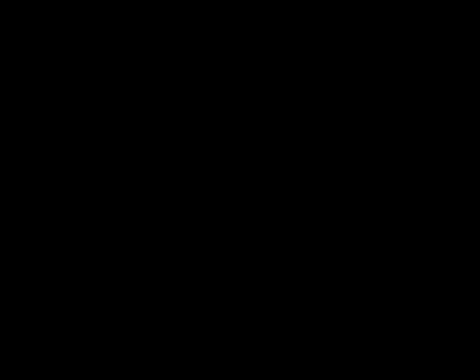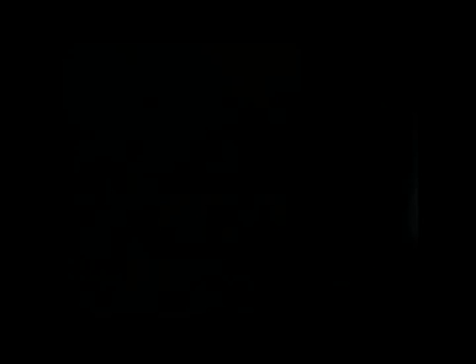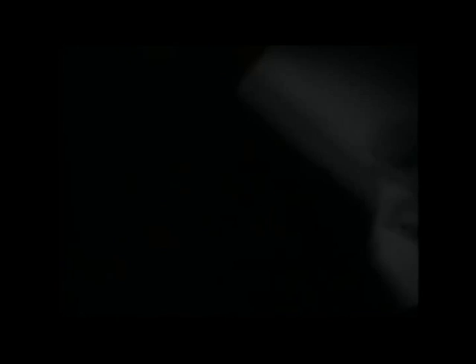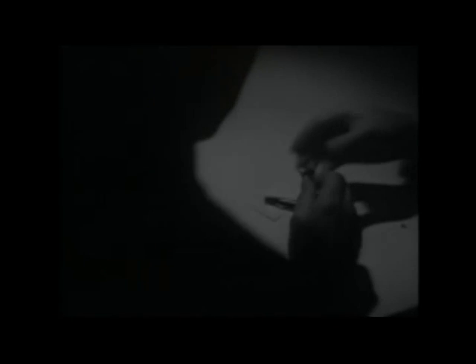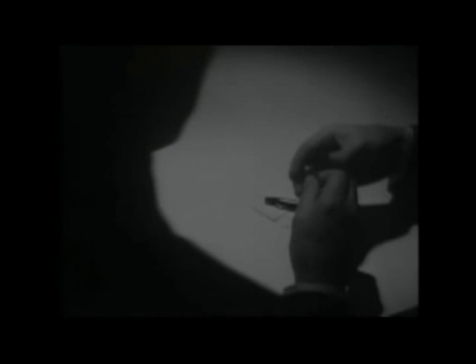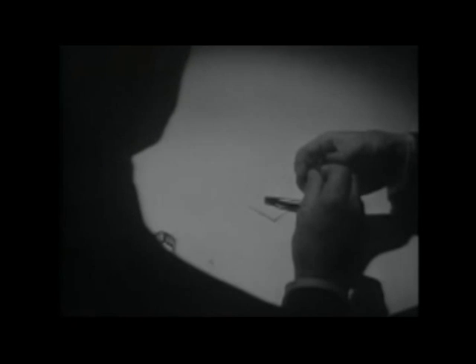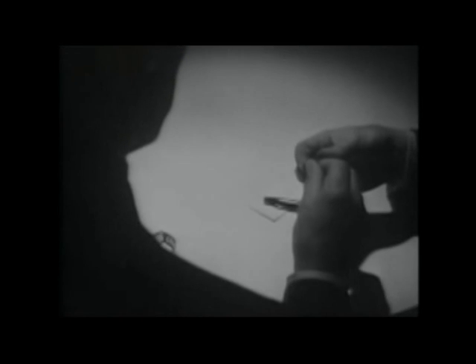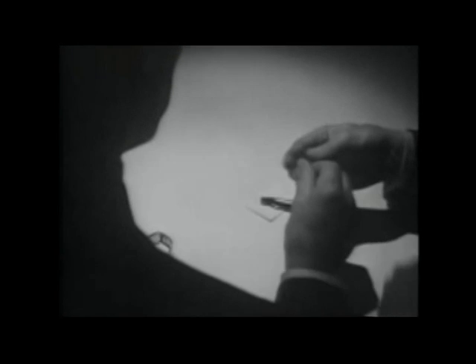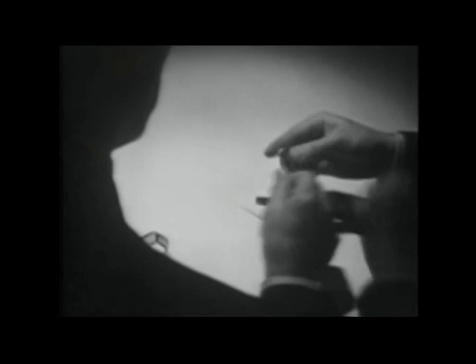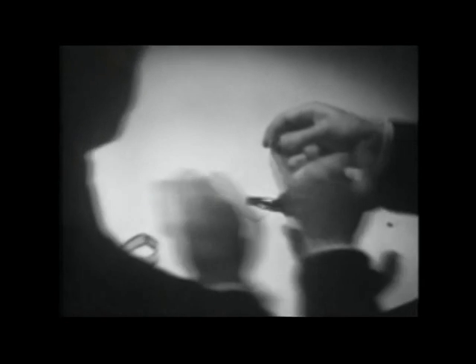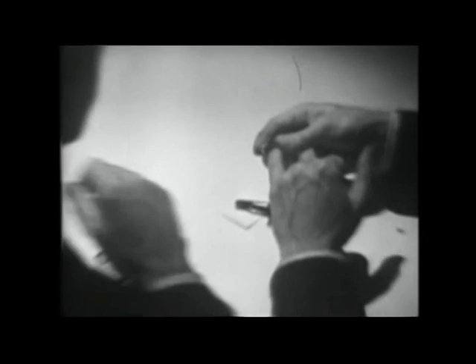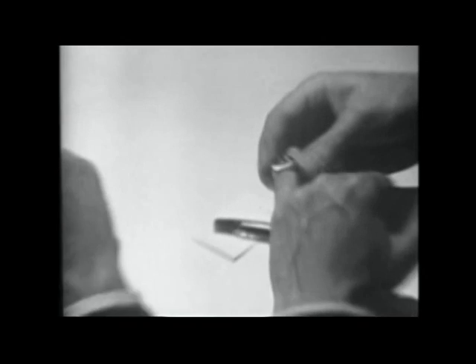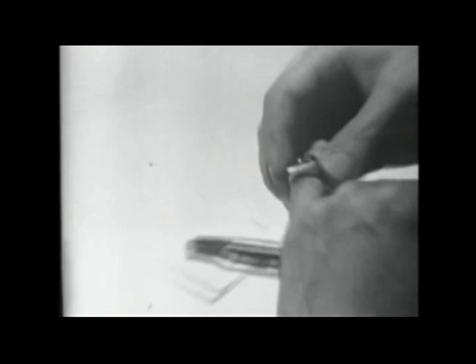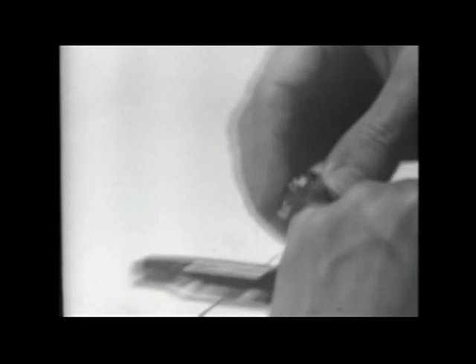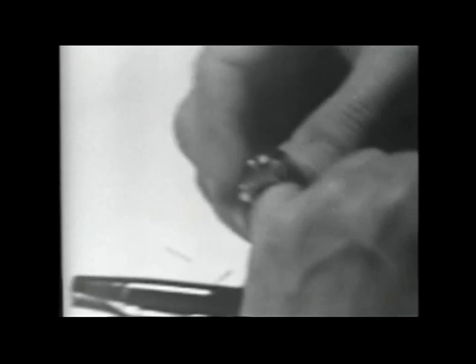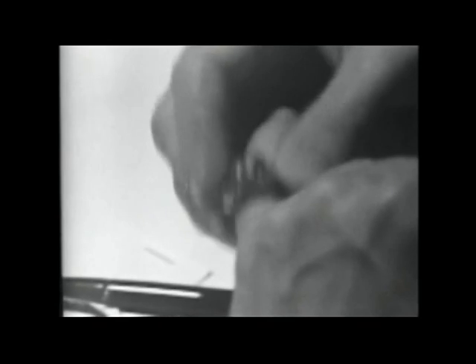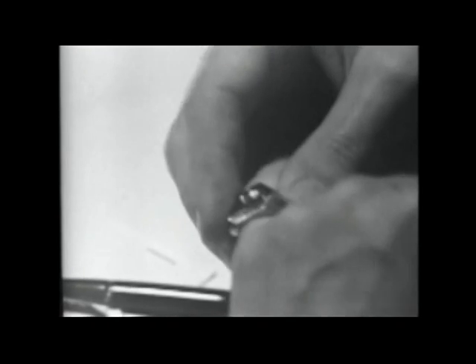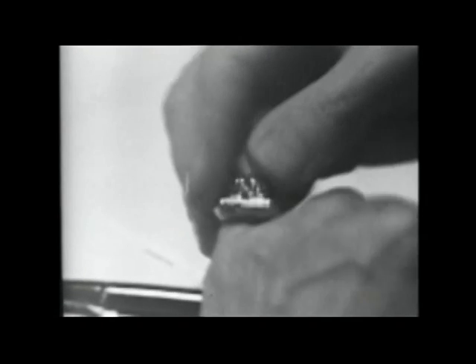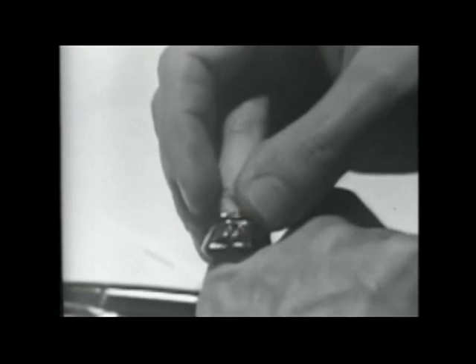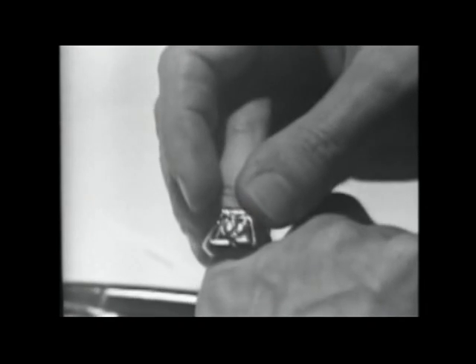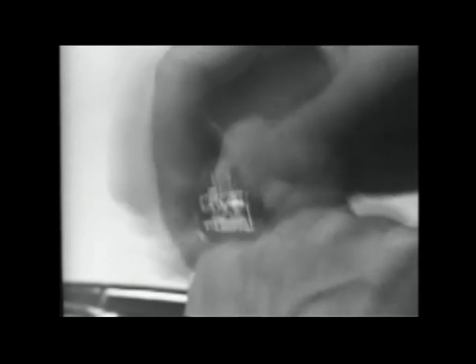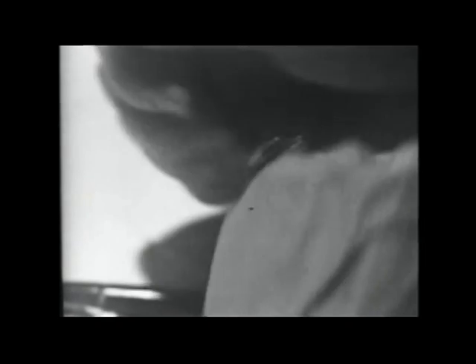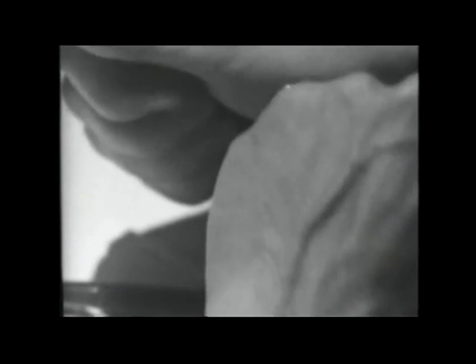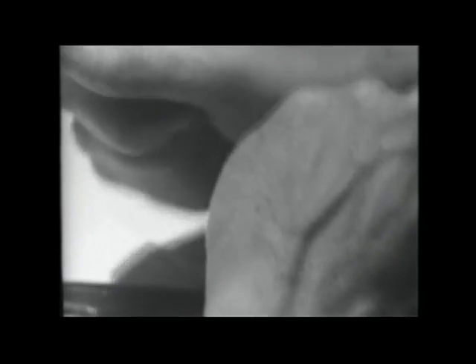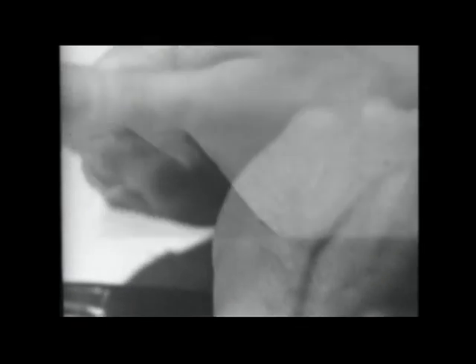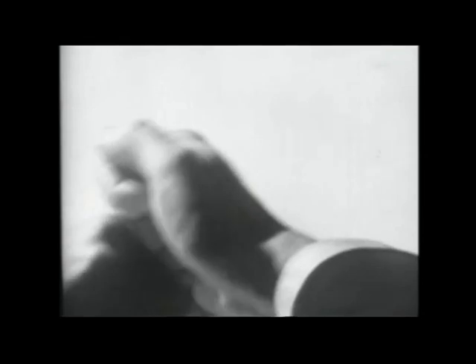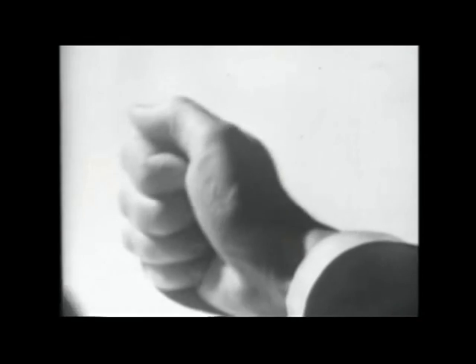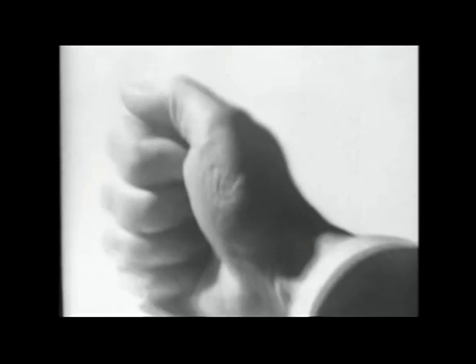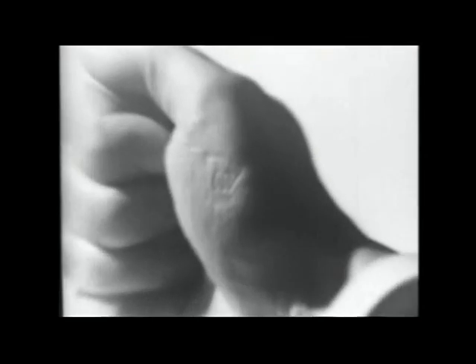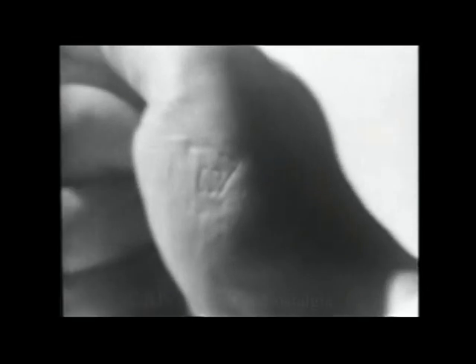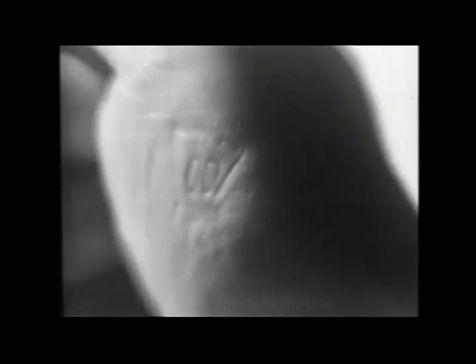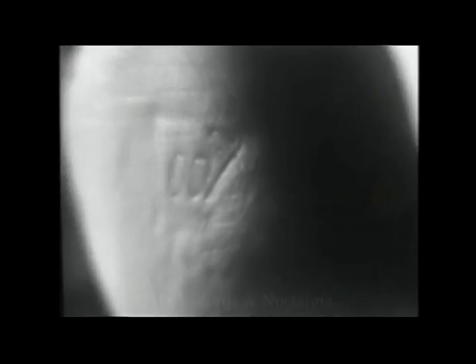Sit down, Bond. Here, your 007 ring. It leaves the 007 seal.